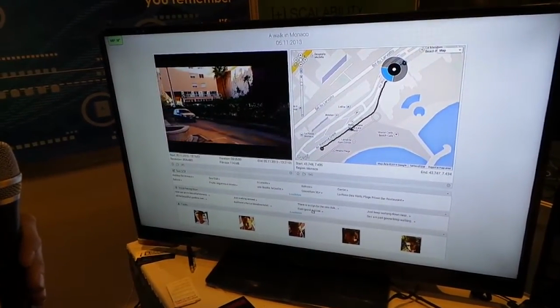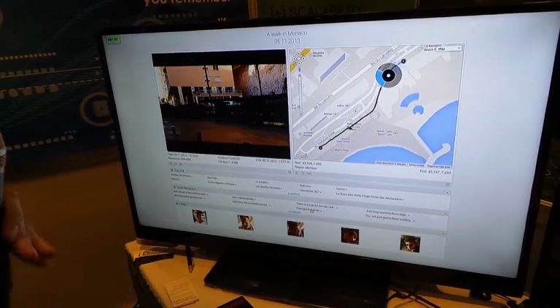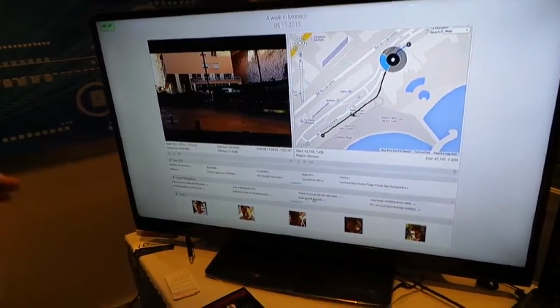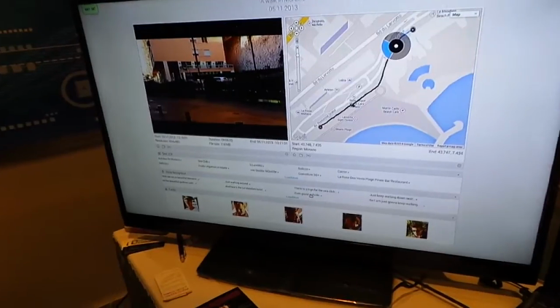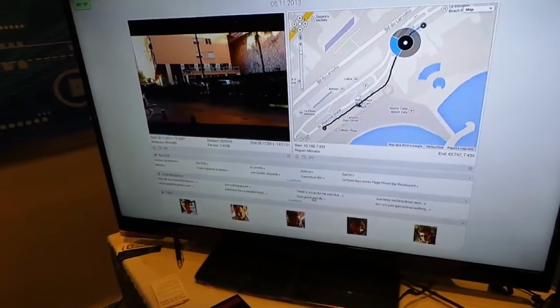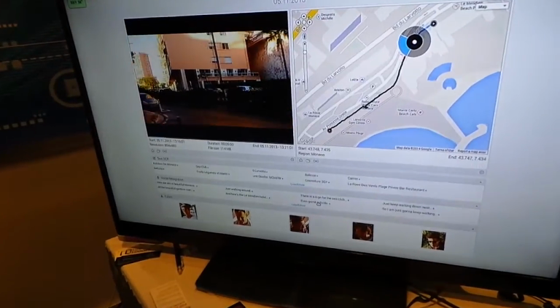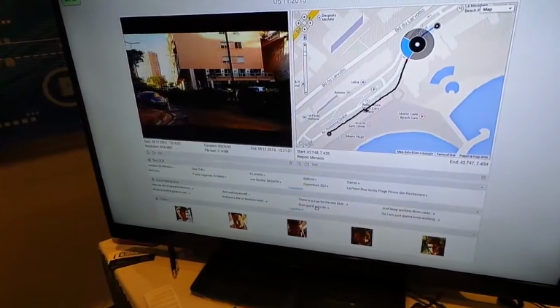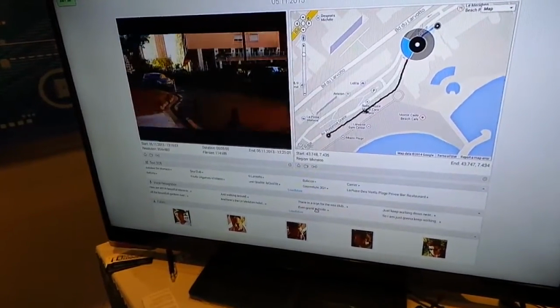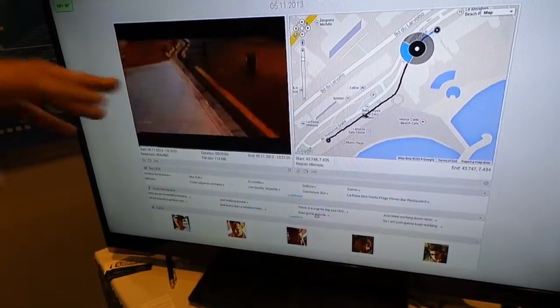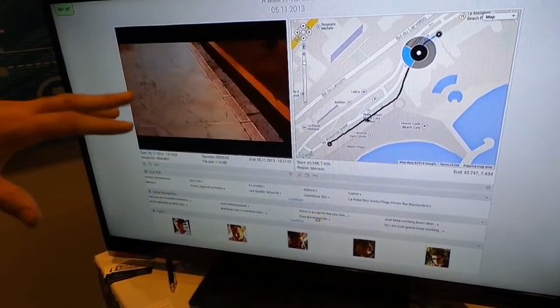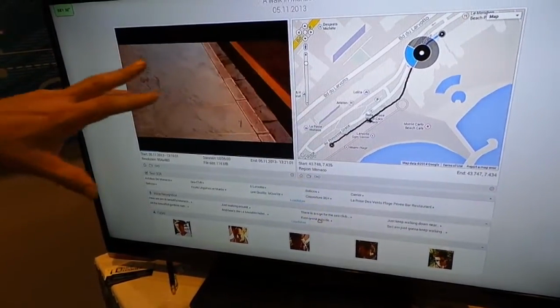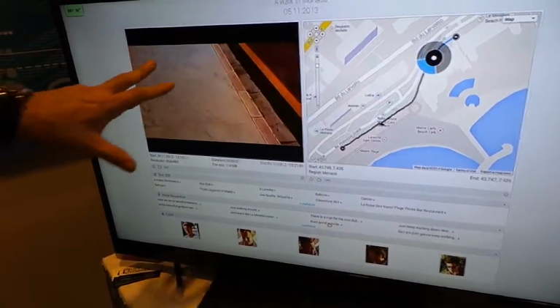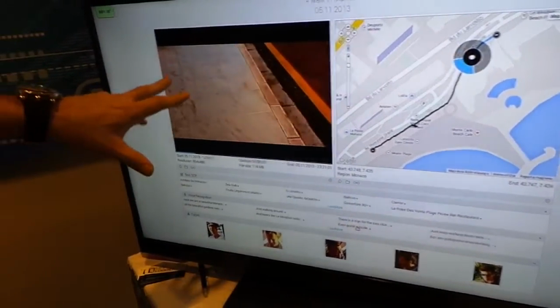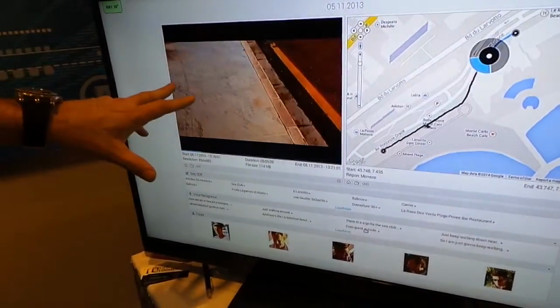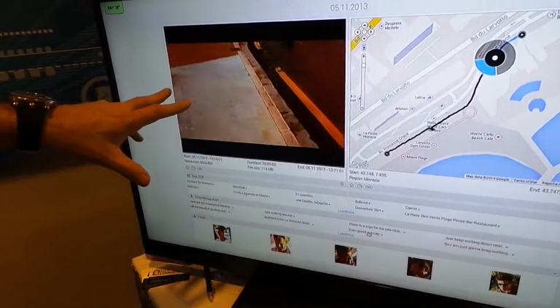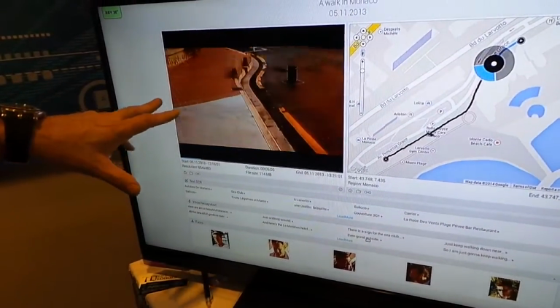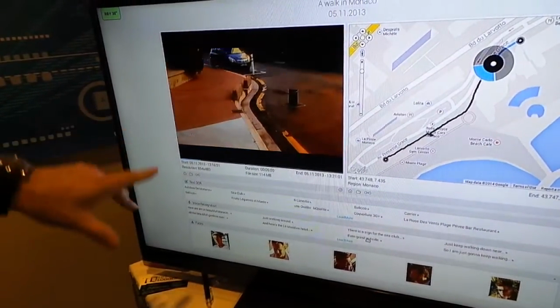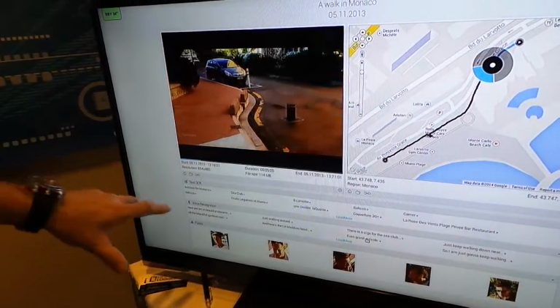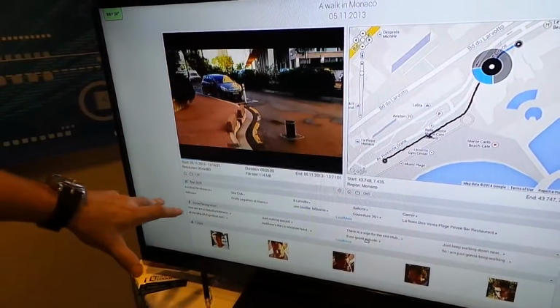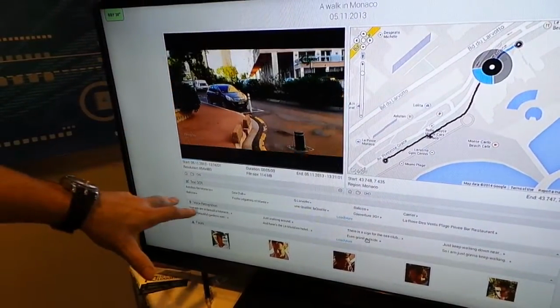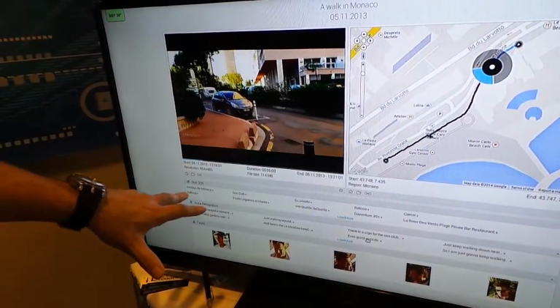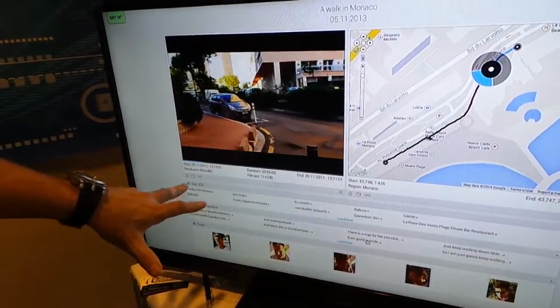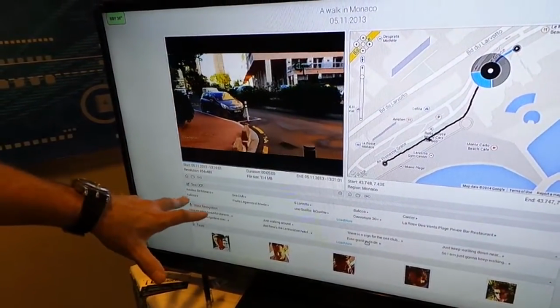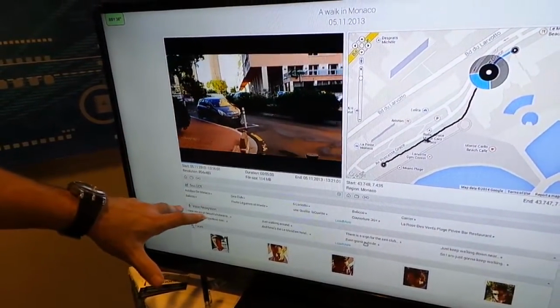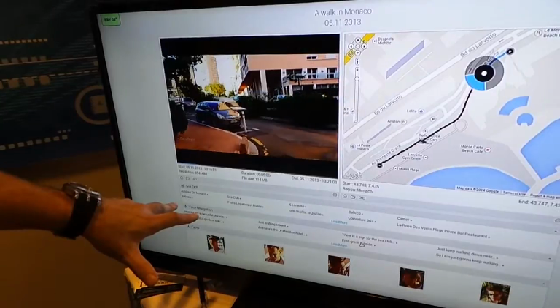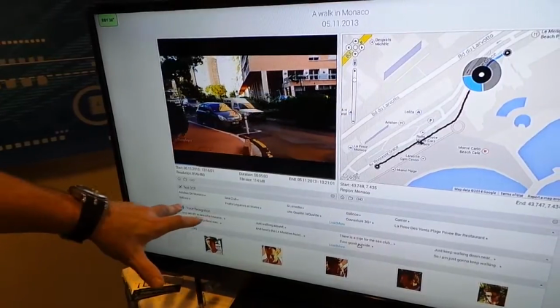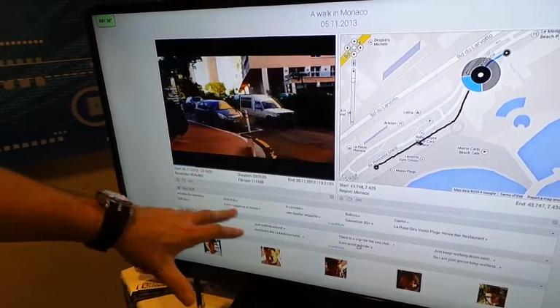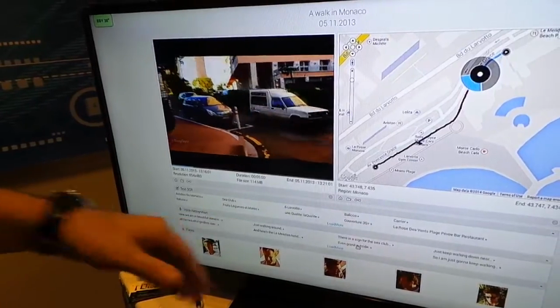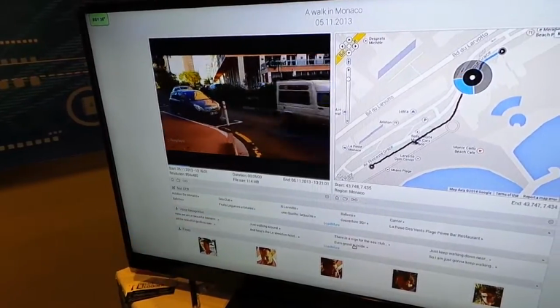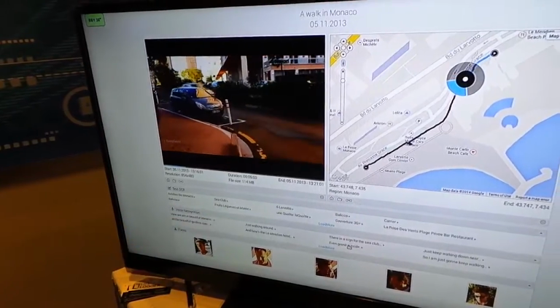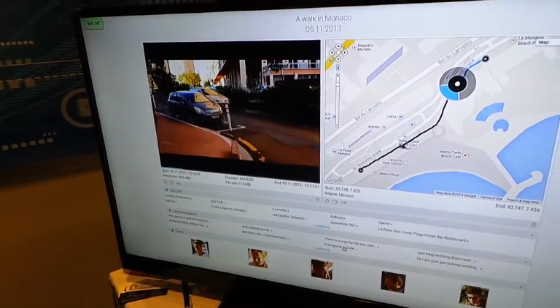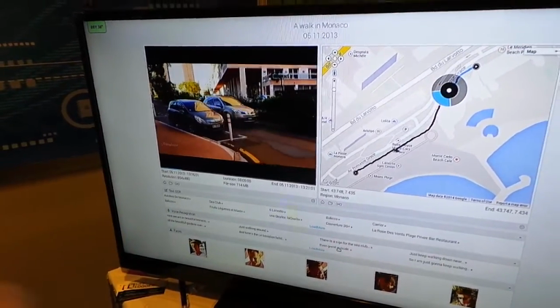A person says 'even granted outside the hotel,' and the video goes right to that part. So our software automatically picked up the voice recognition.